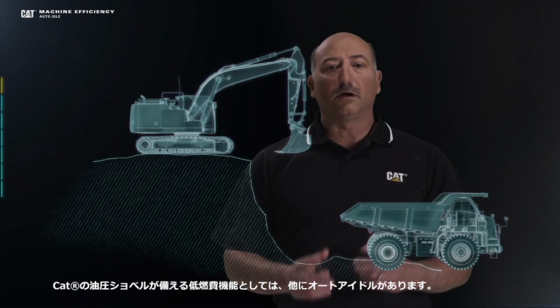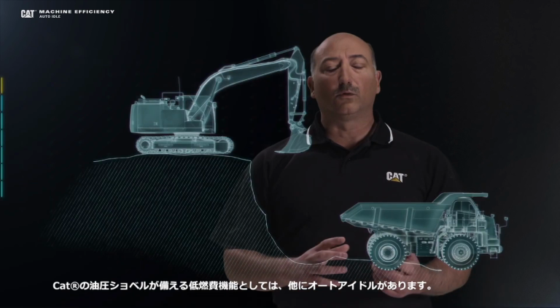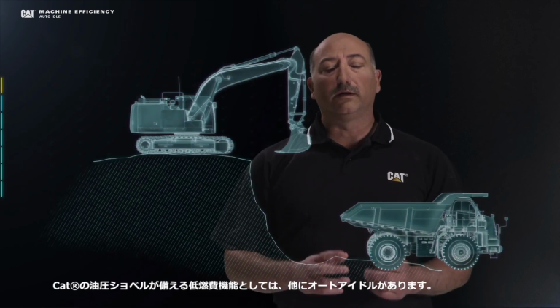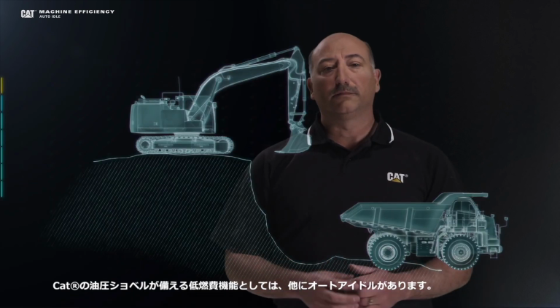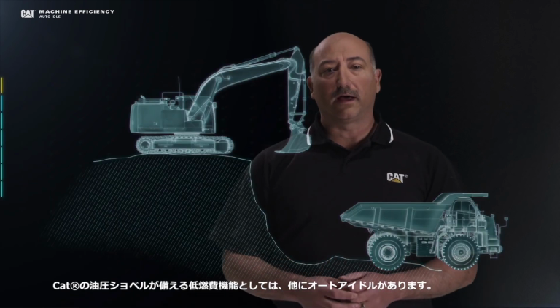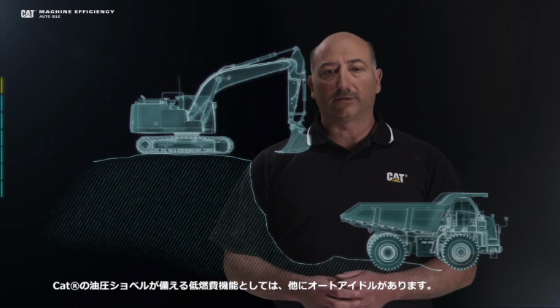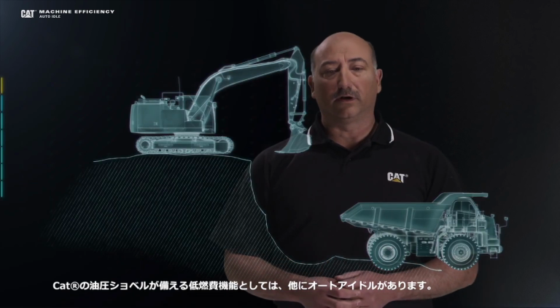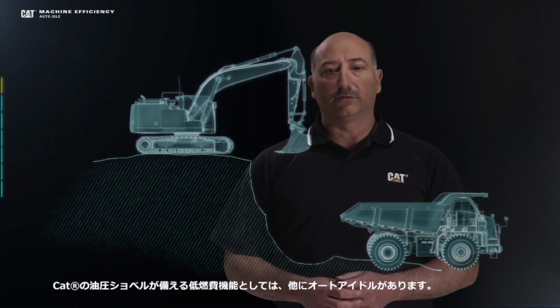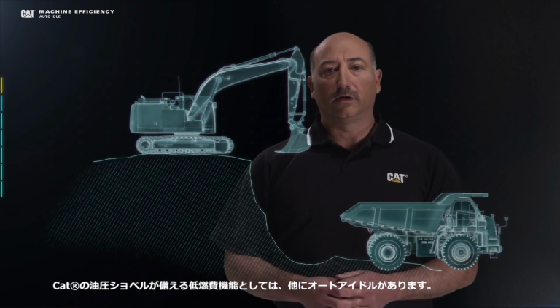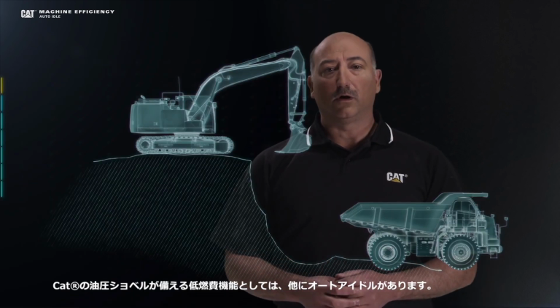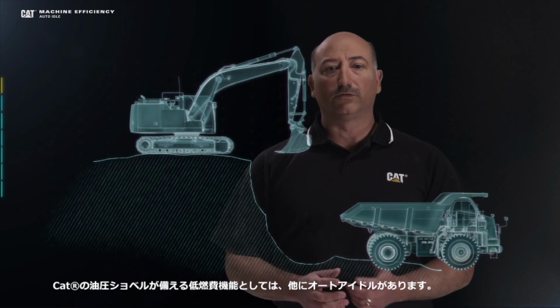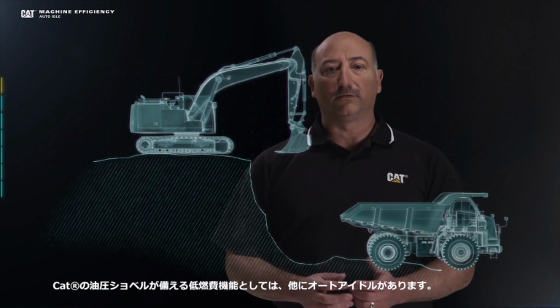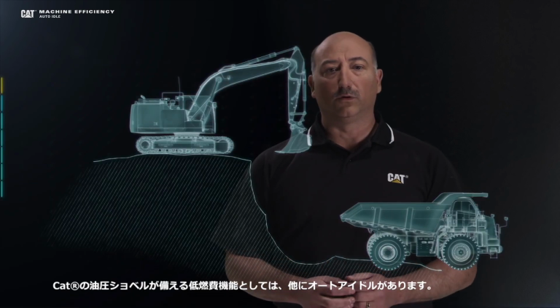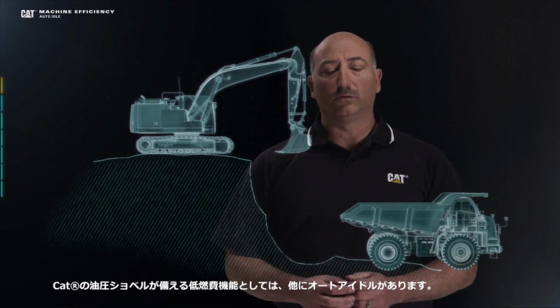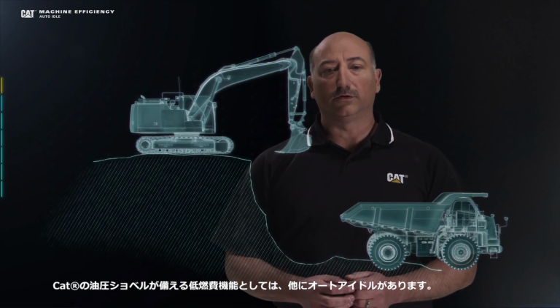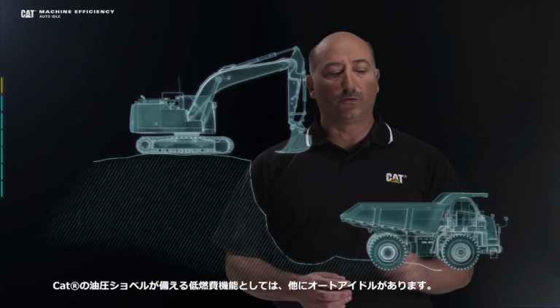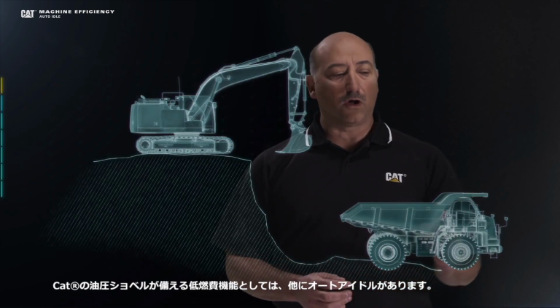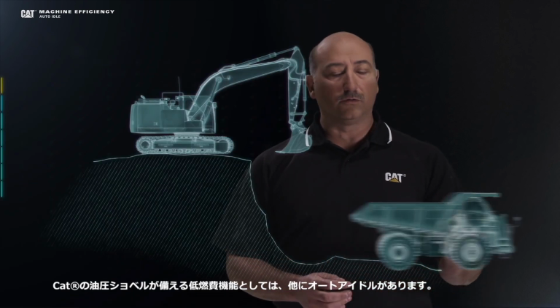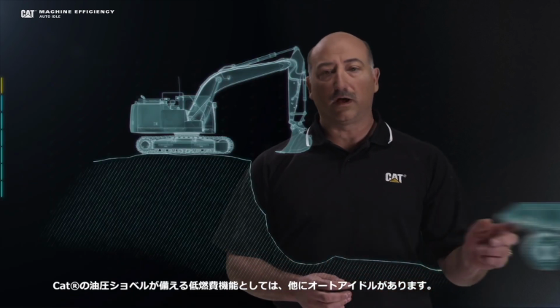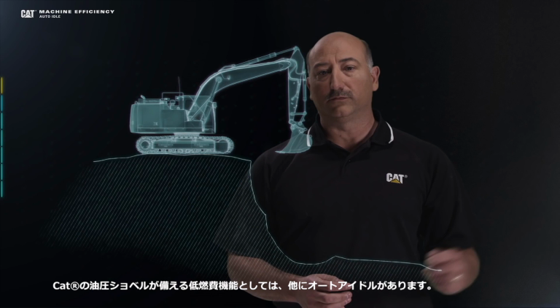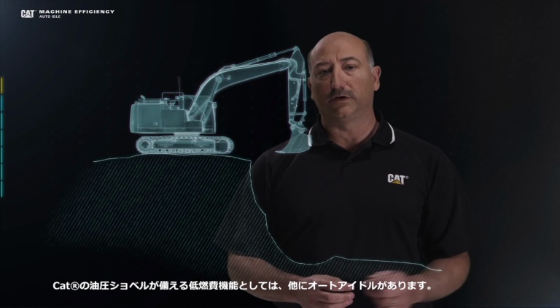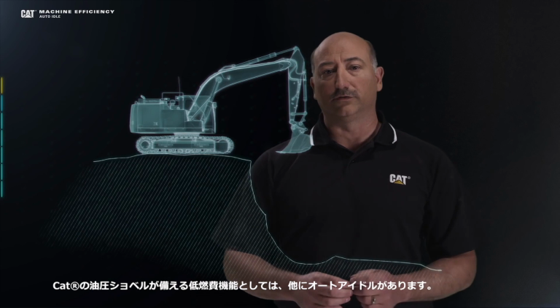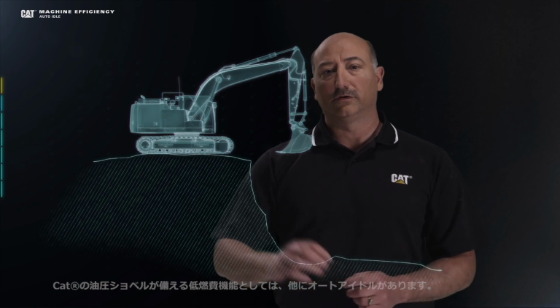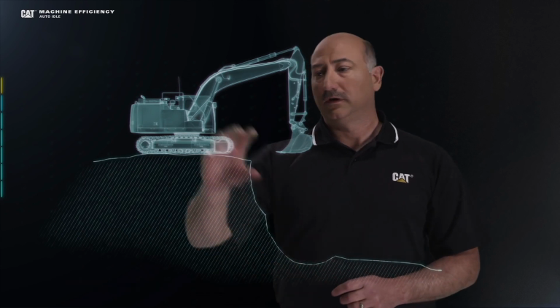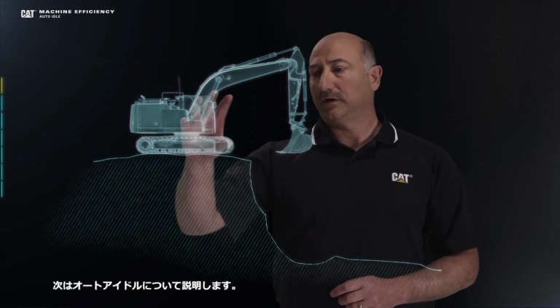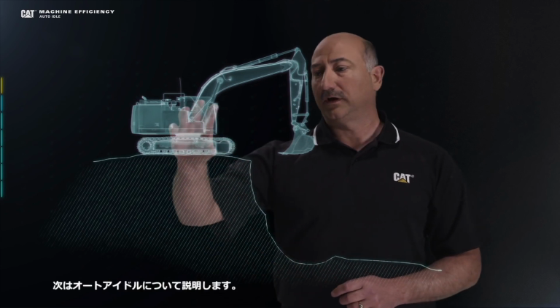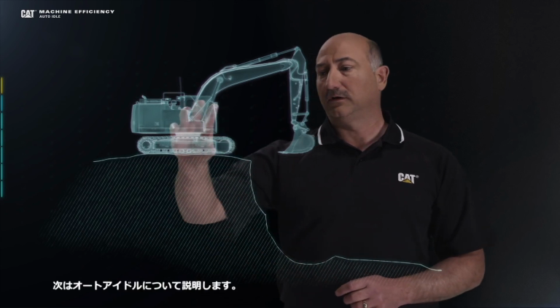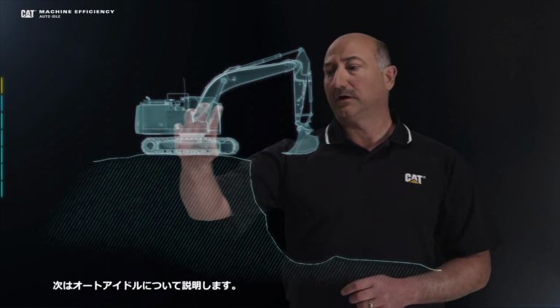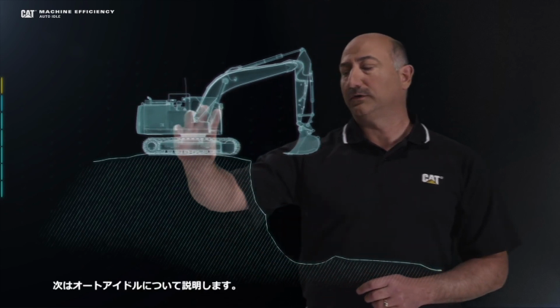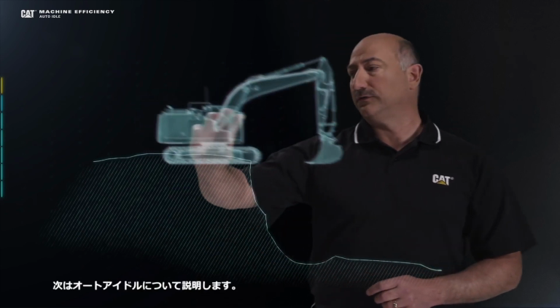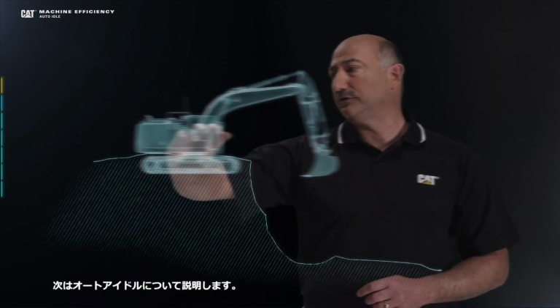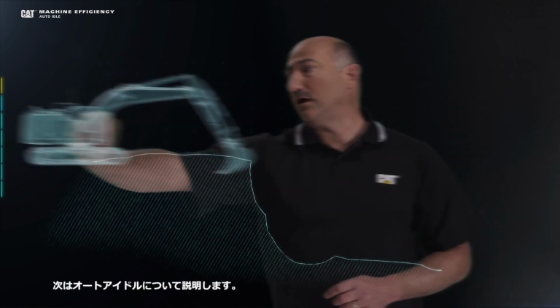Another way that CAT excavators help you save fuel is through their auto-idle features. Let's take a look at what those features are.